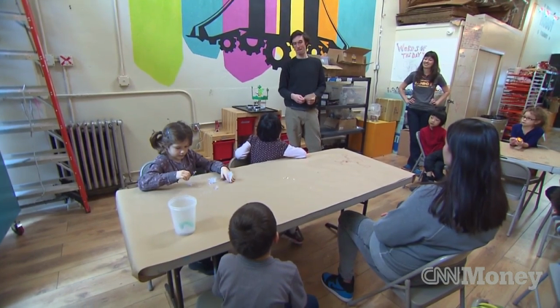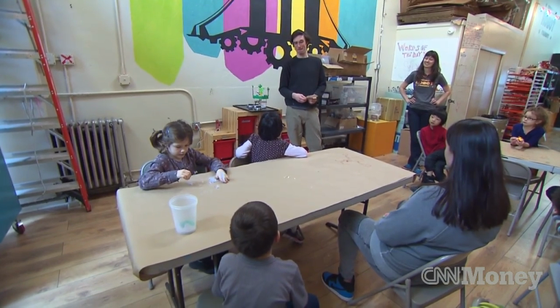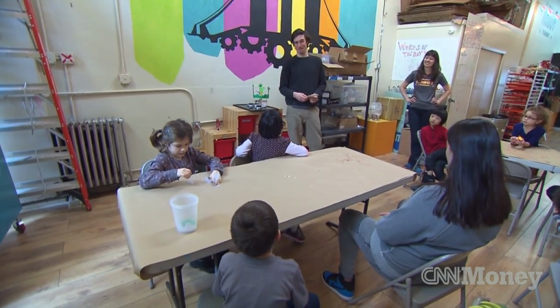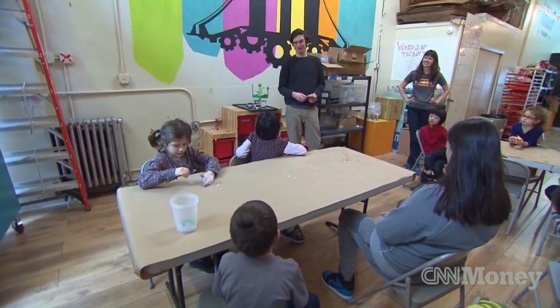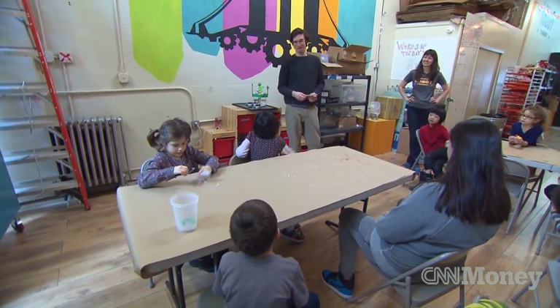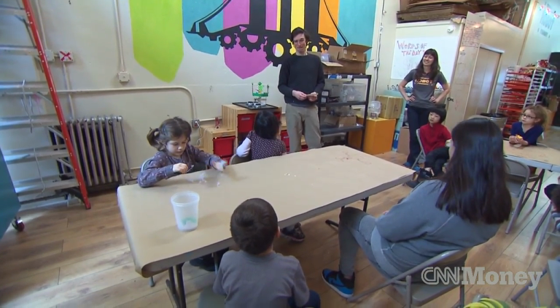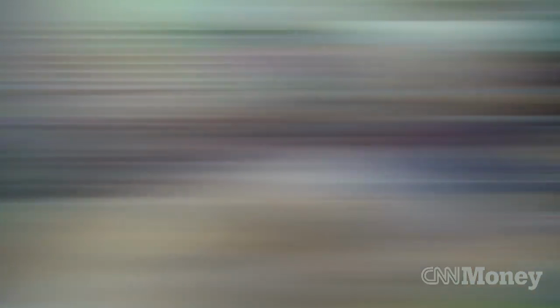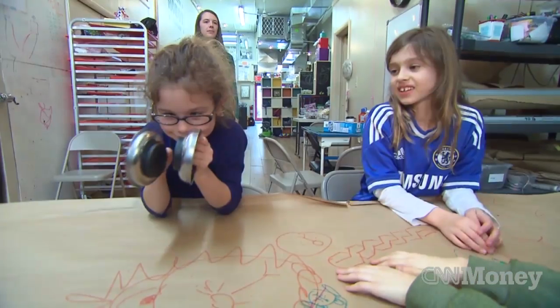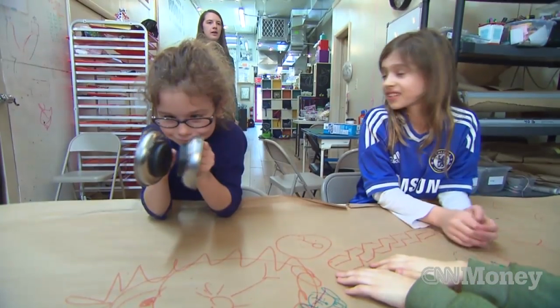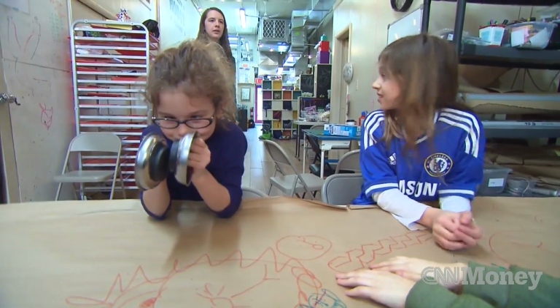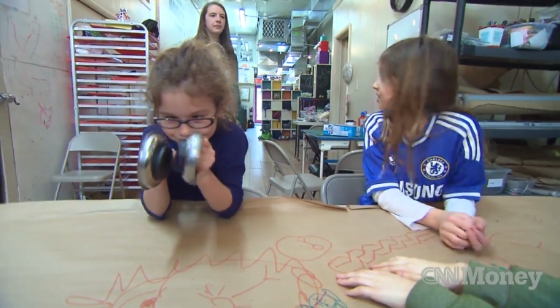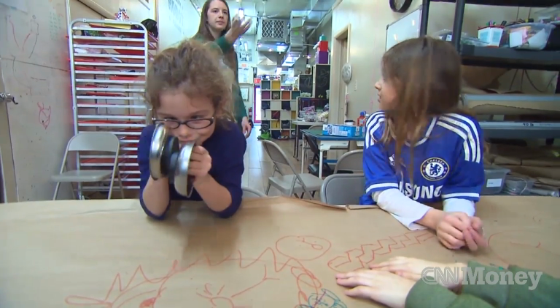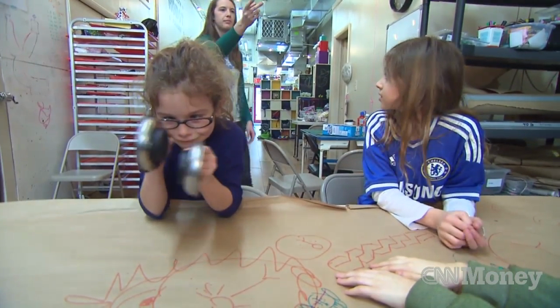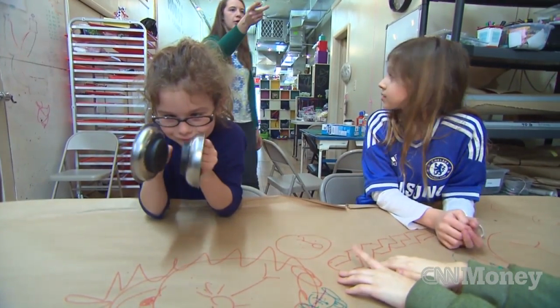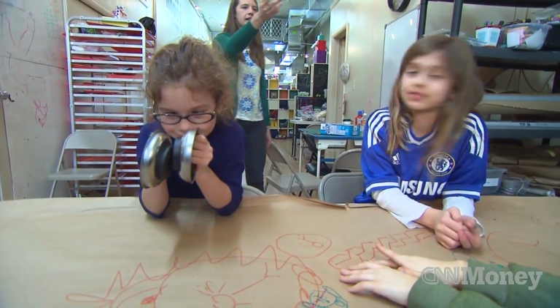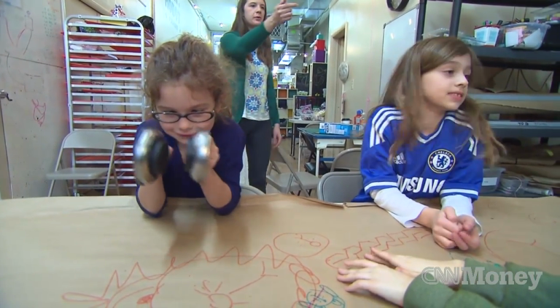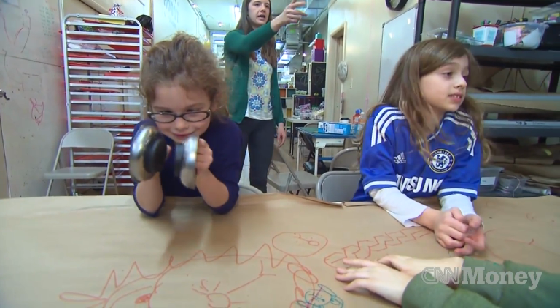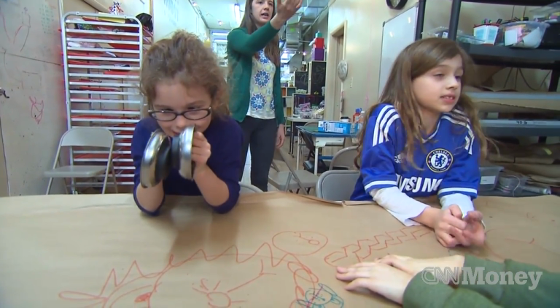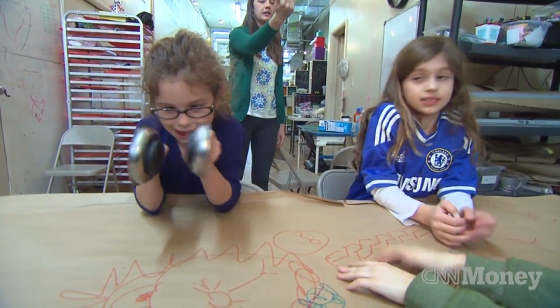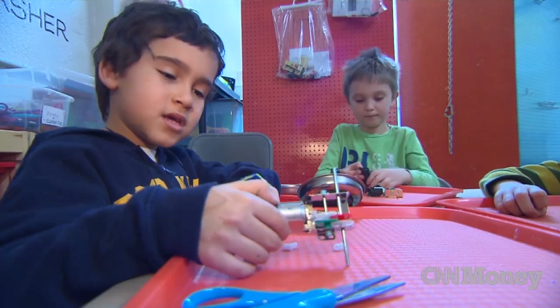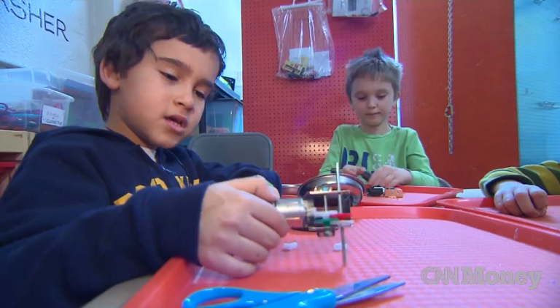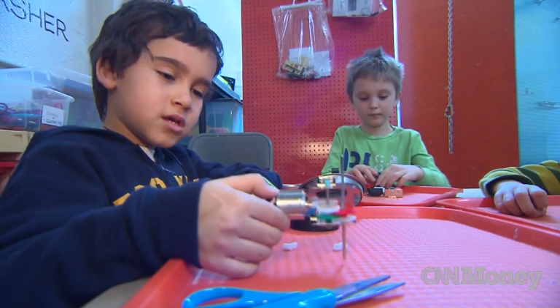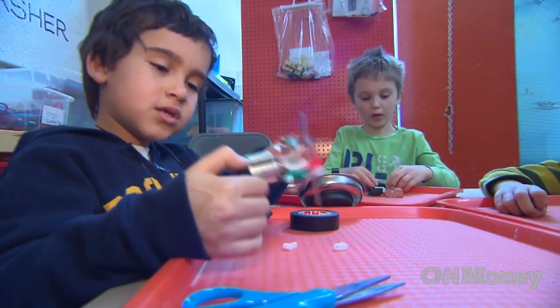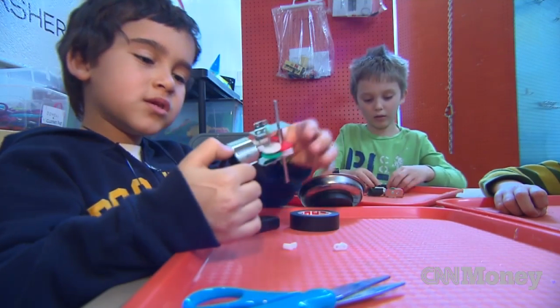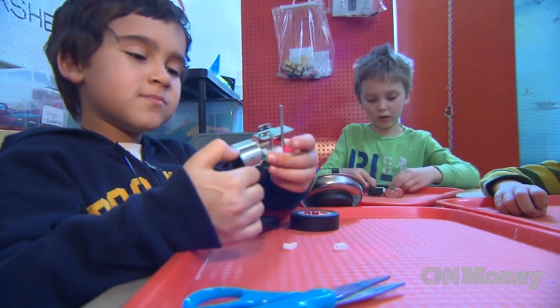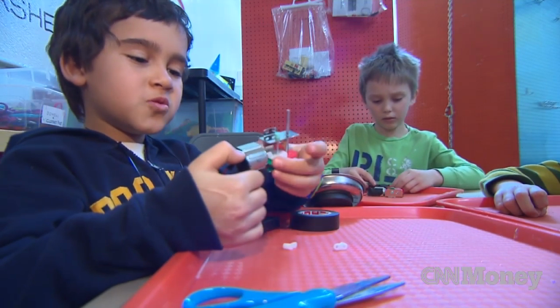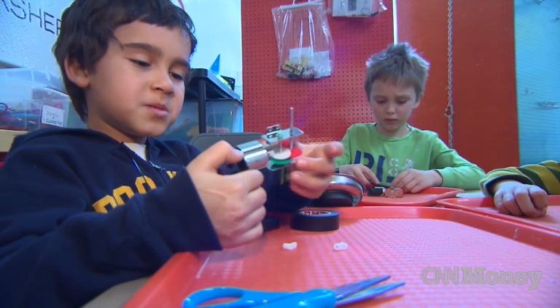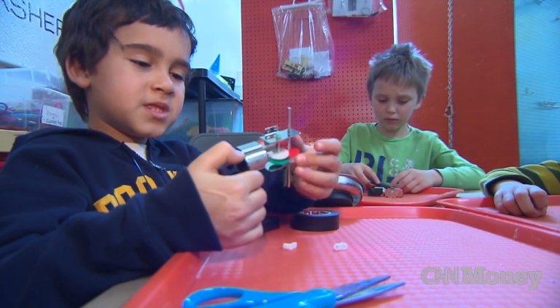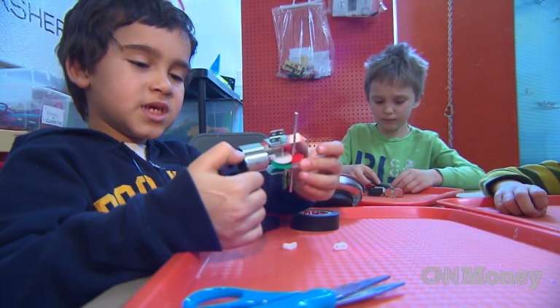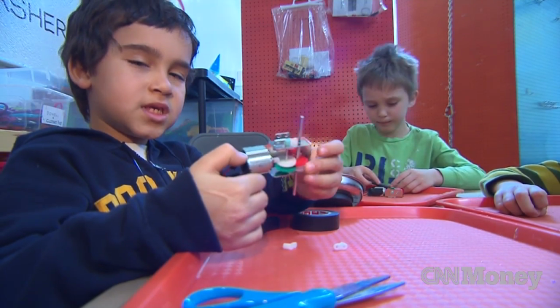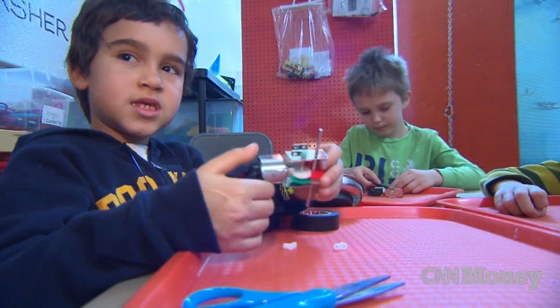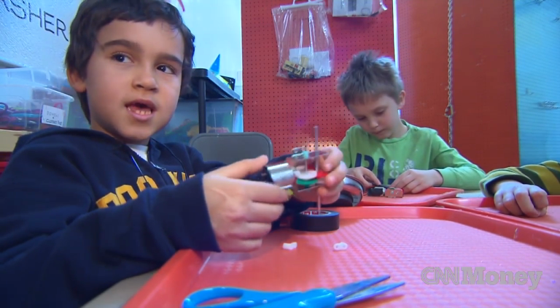The Foundry's teaching approach is catching on. They've already opened a second location in Manhattan and hope to expand to other cities.